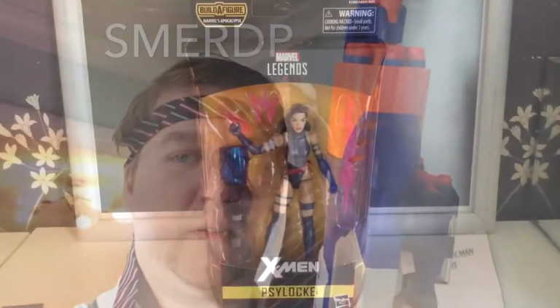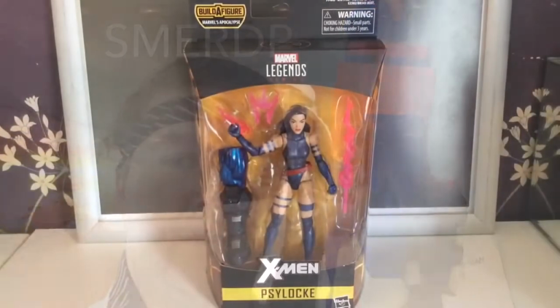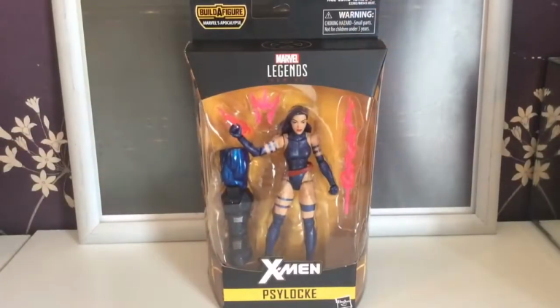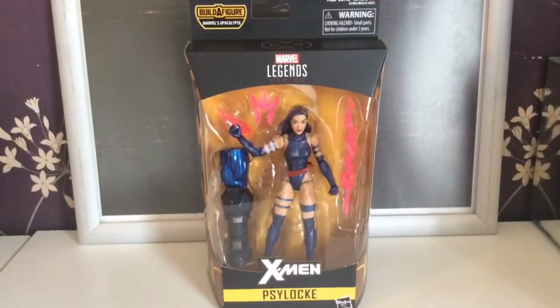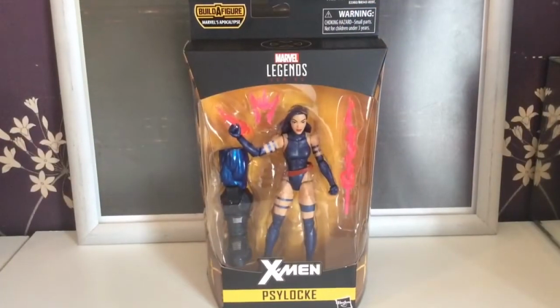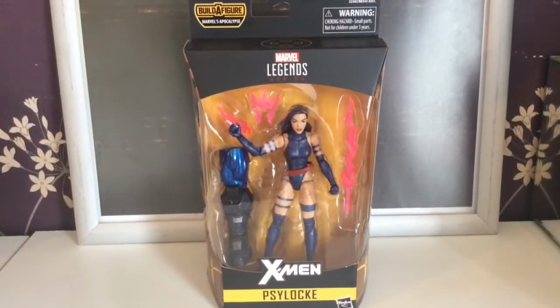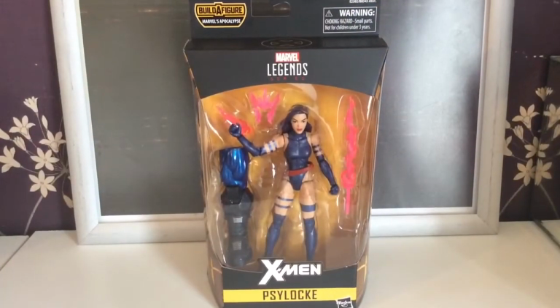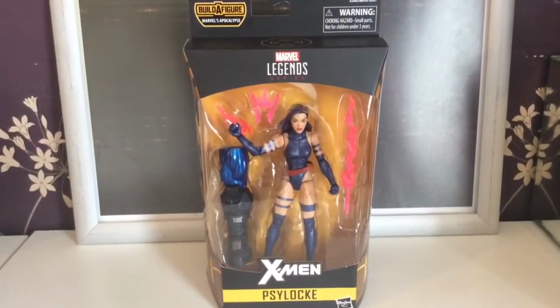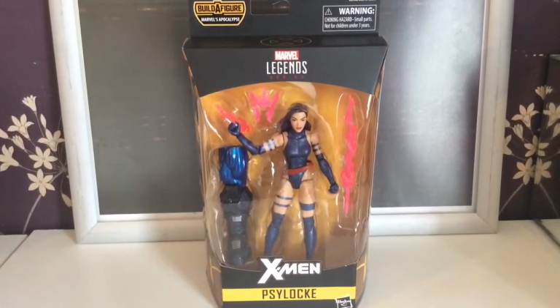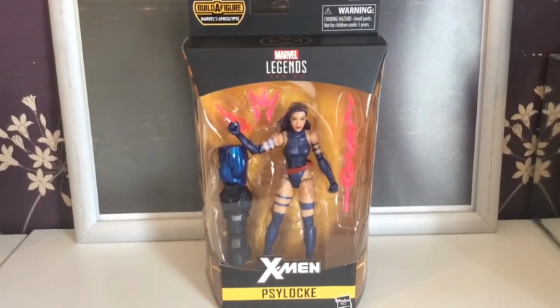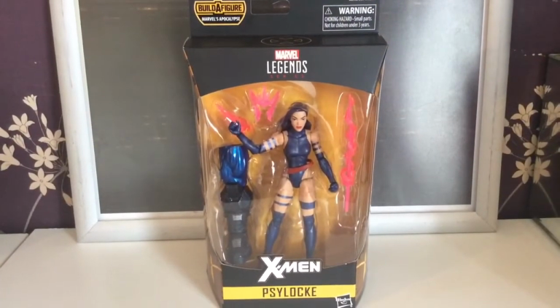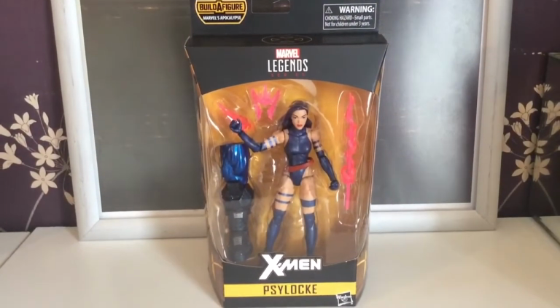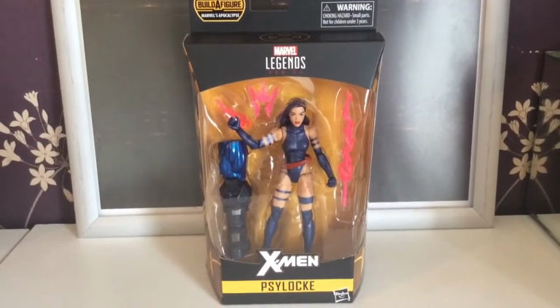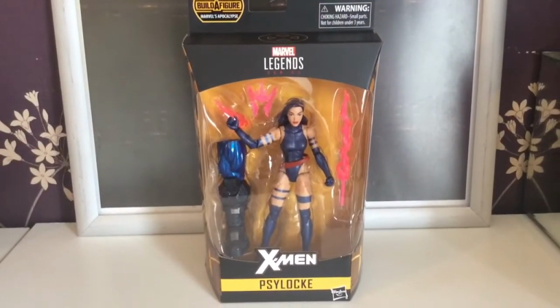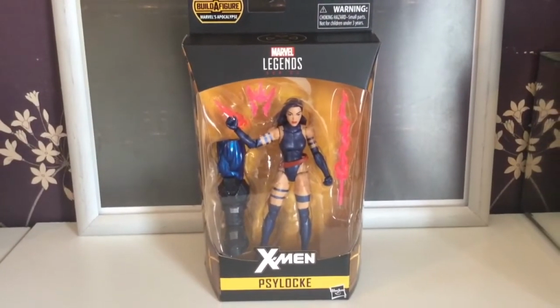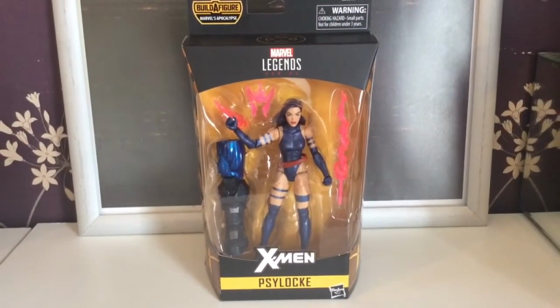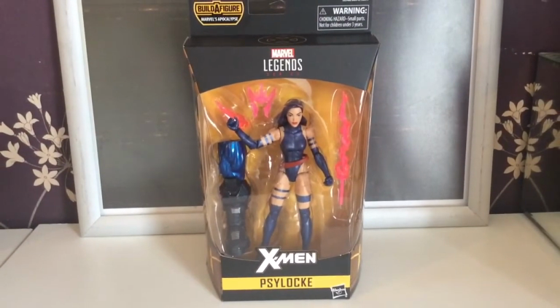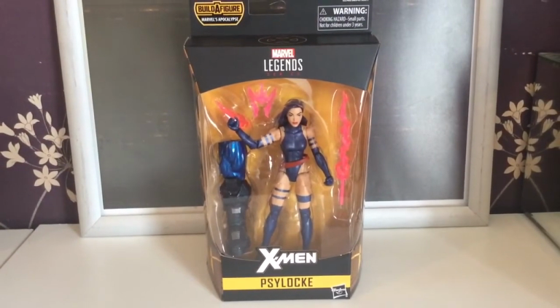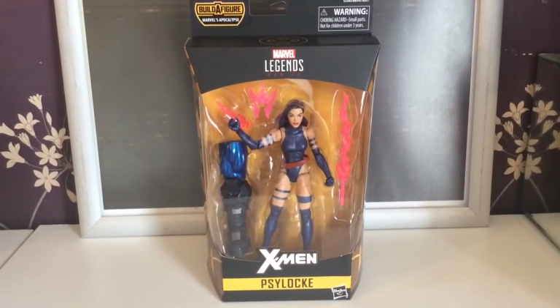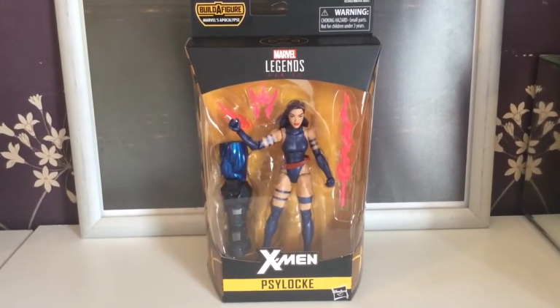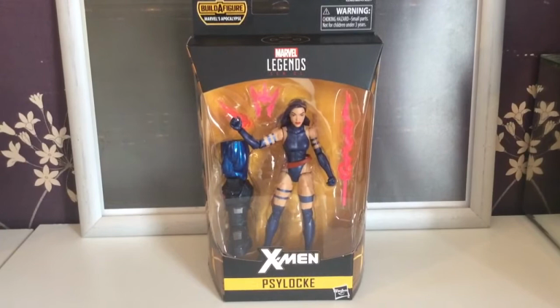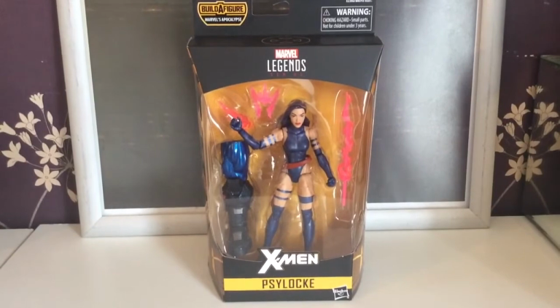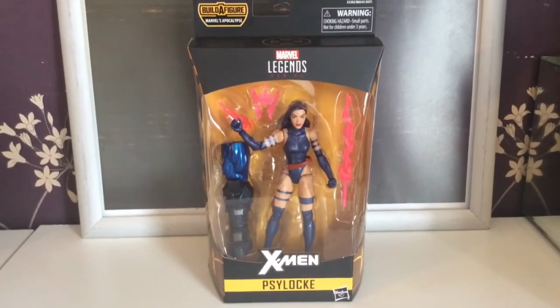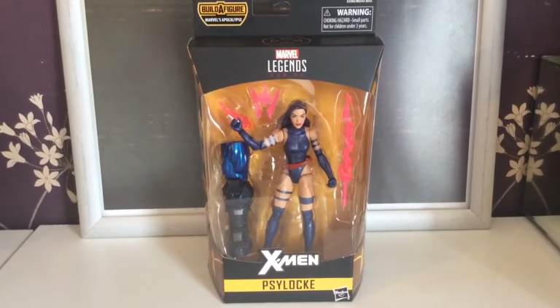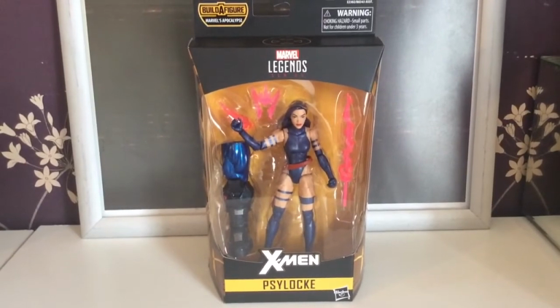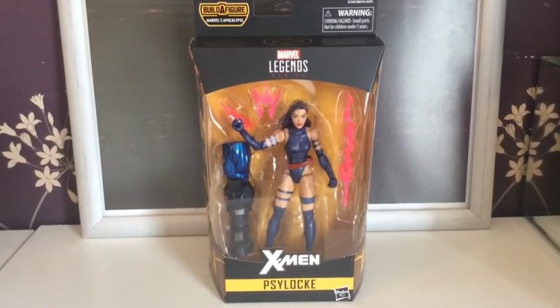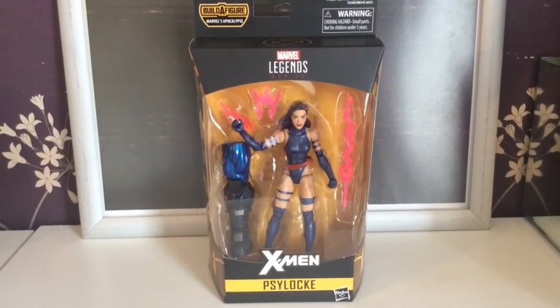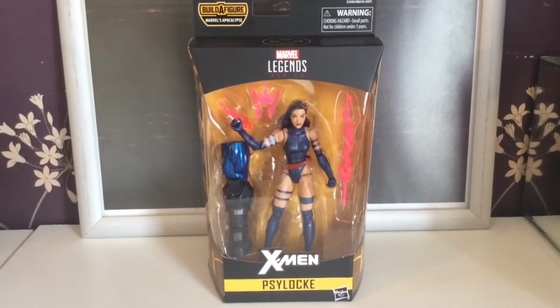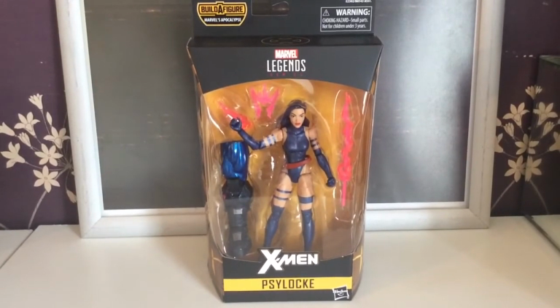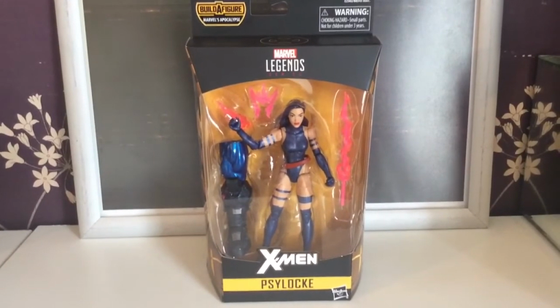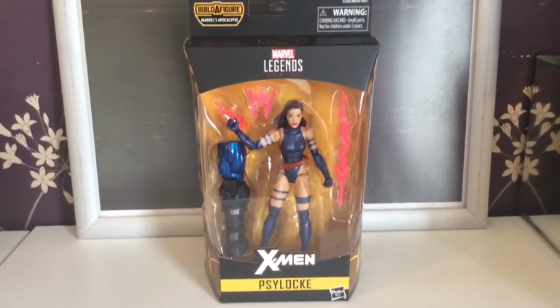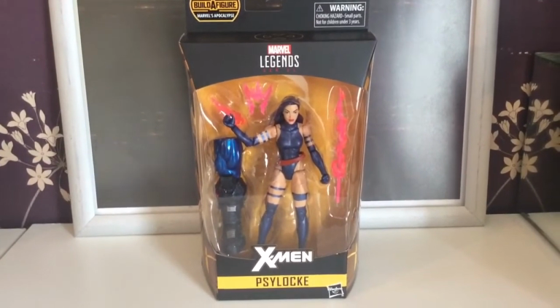Hello and welcome to another Smurf P video. Today we are looking at X-Men Psylocke from the Apocalypse wave.